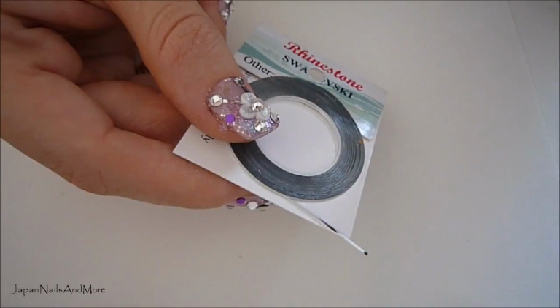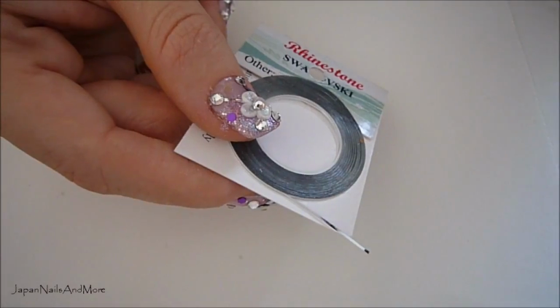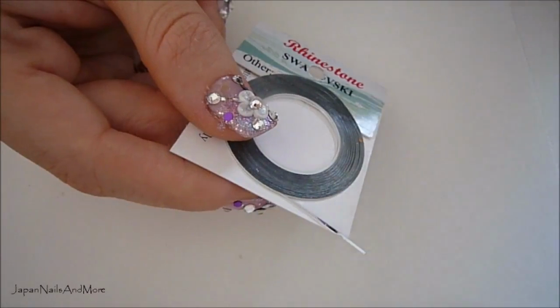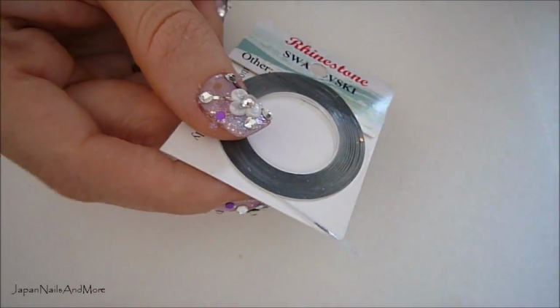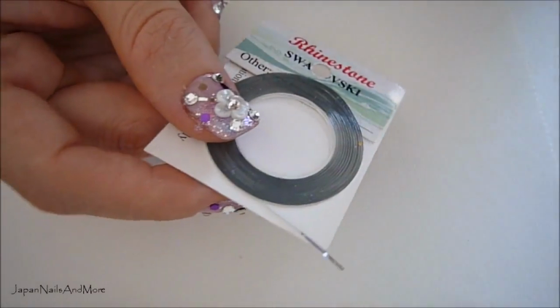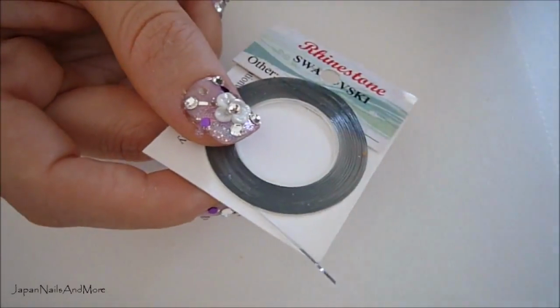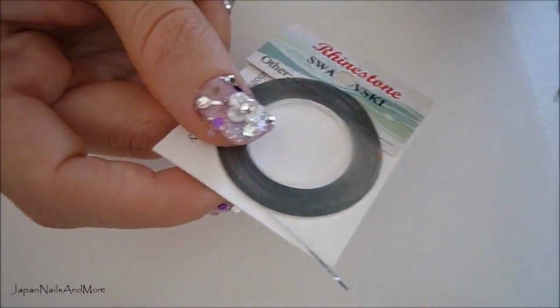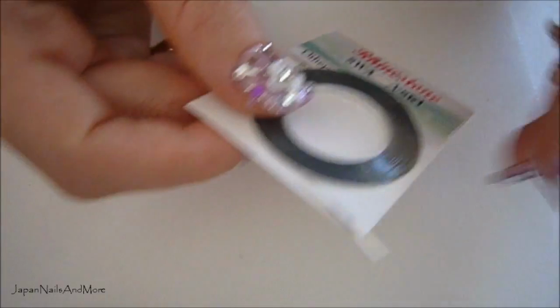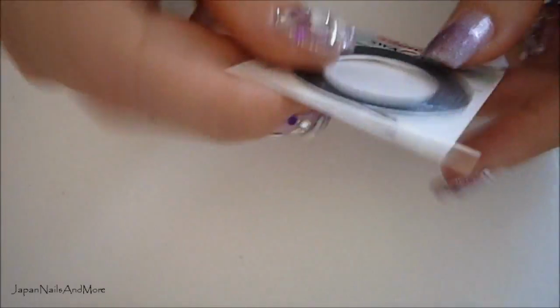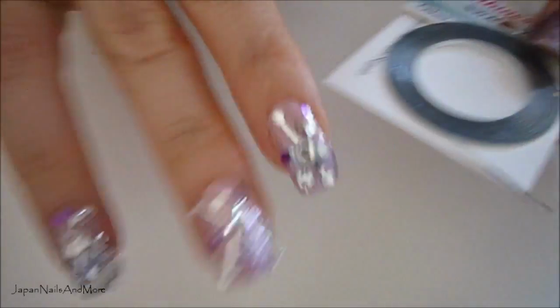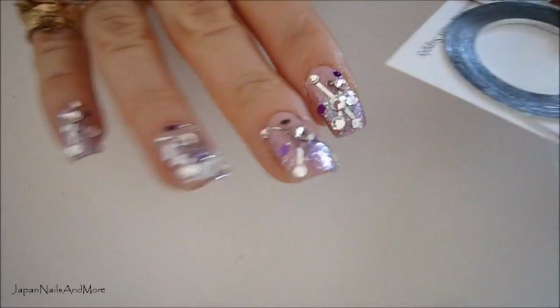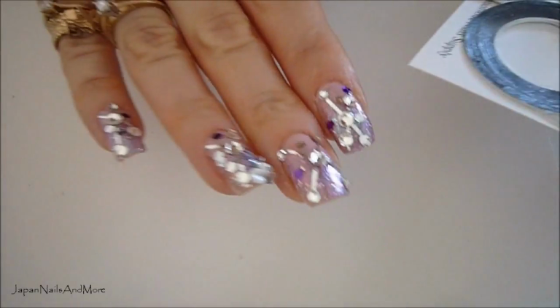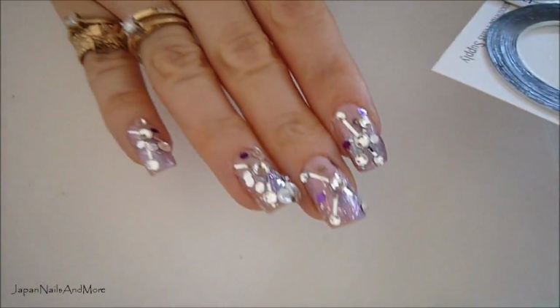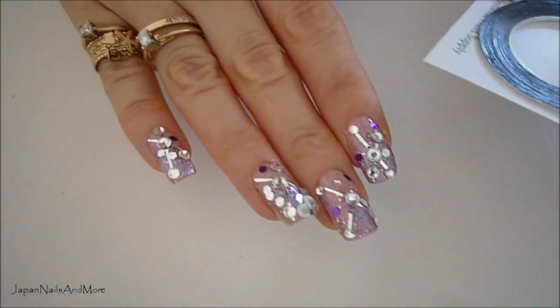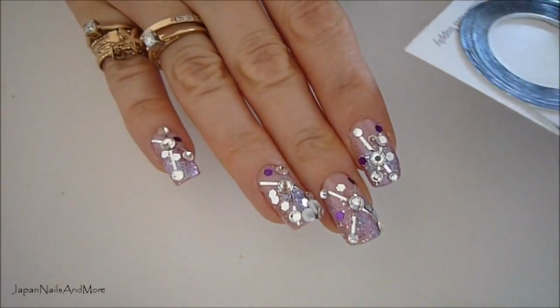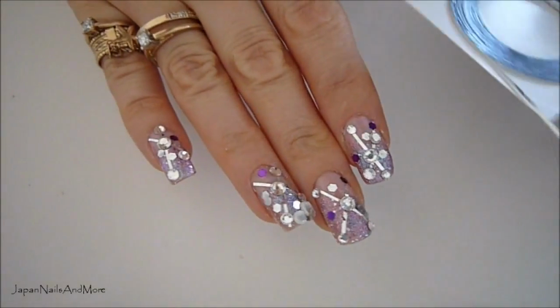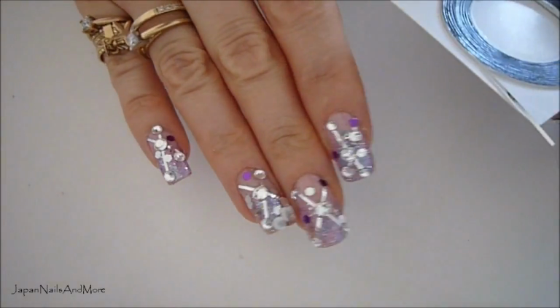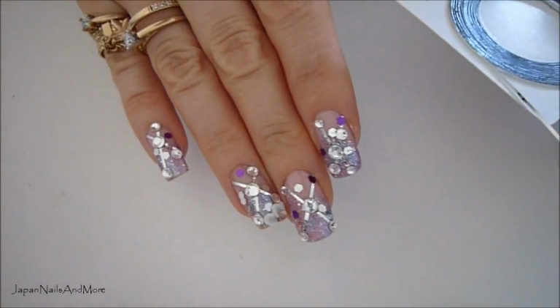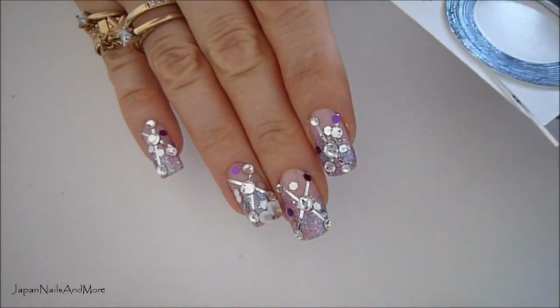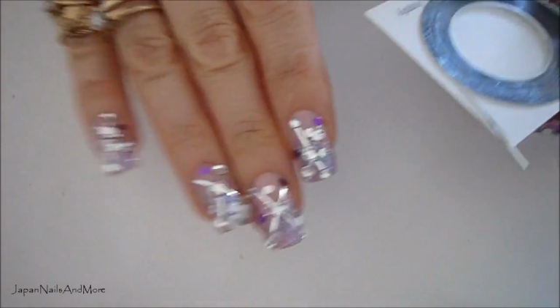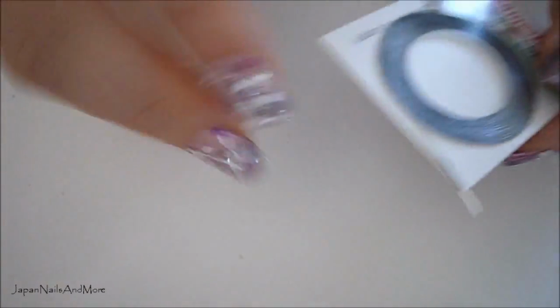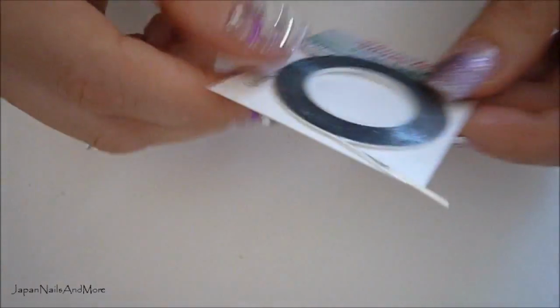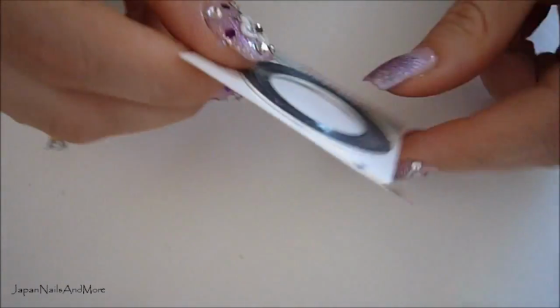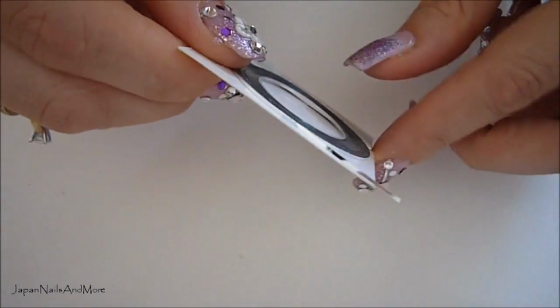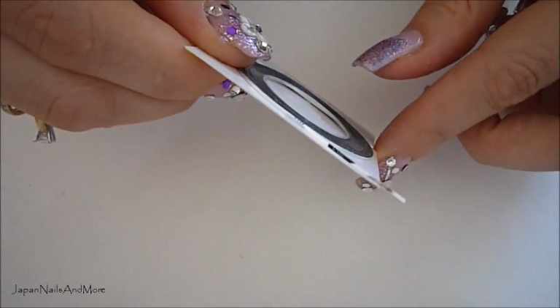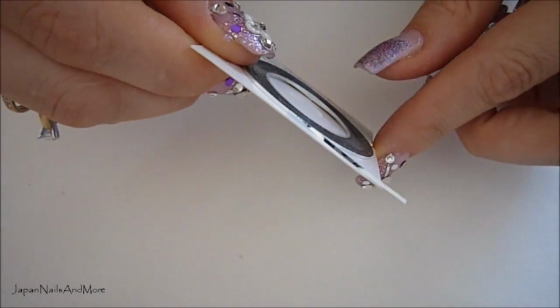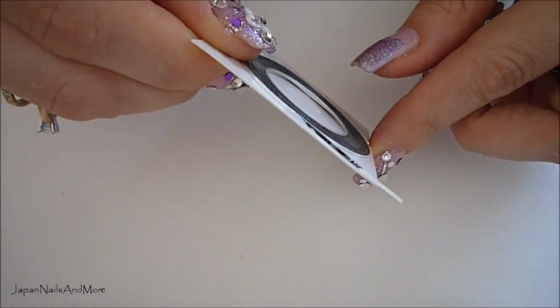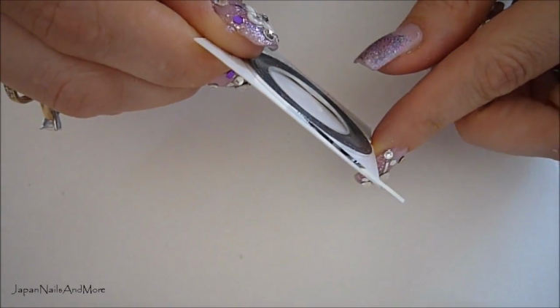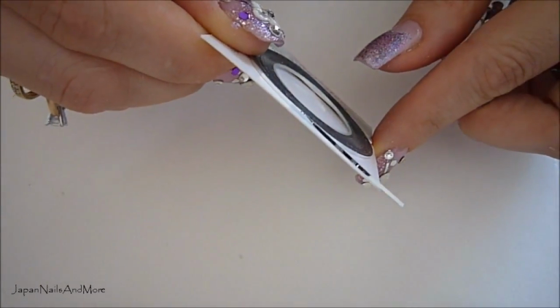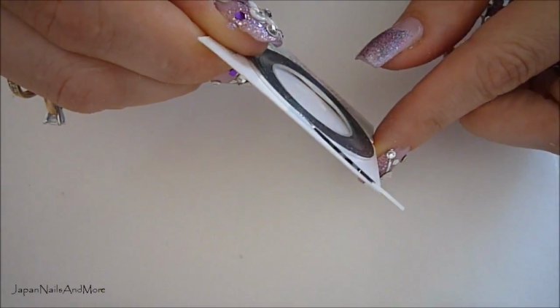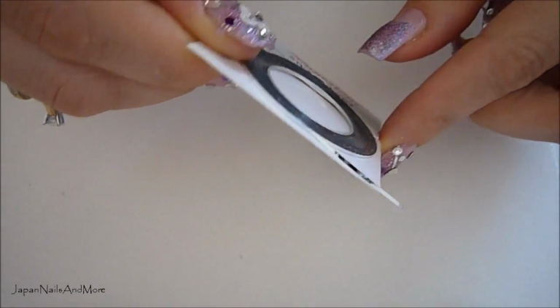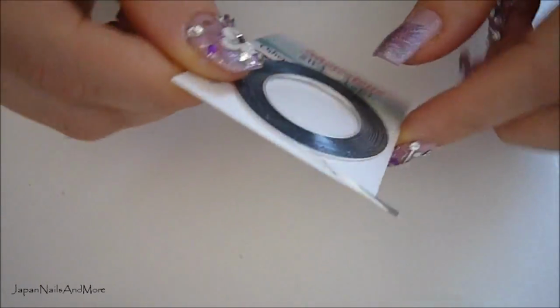Next I'm going to create an X pattern with the silver tape.